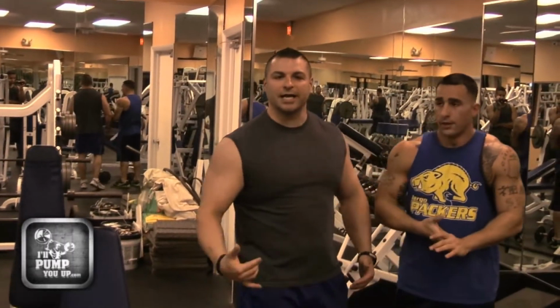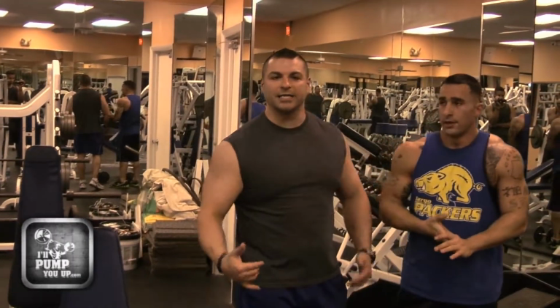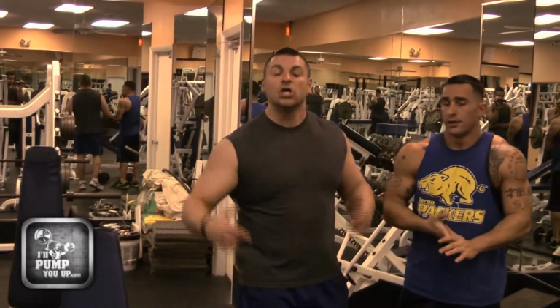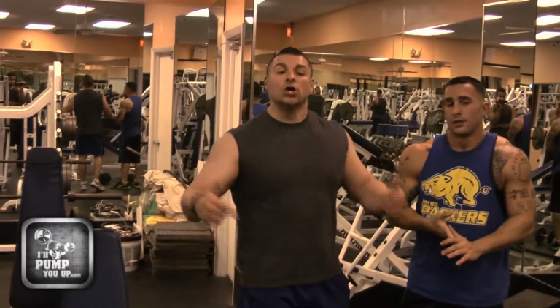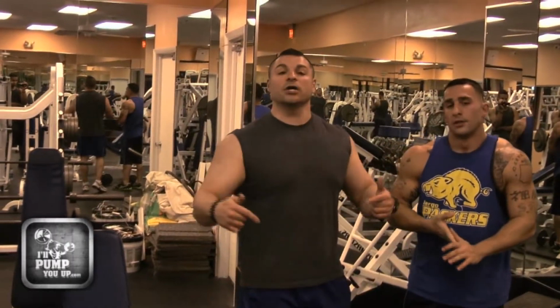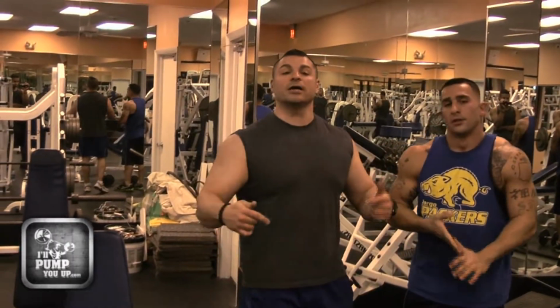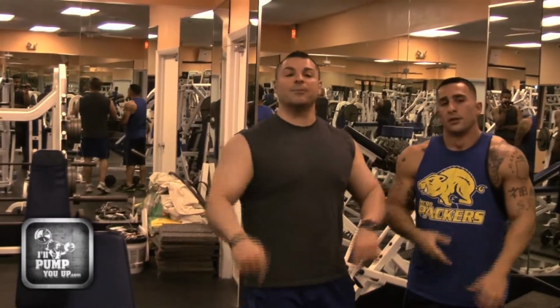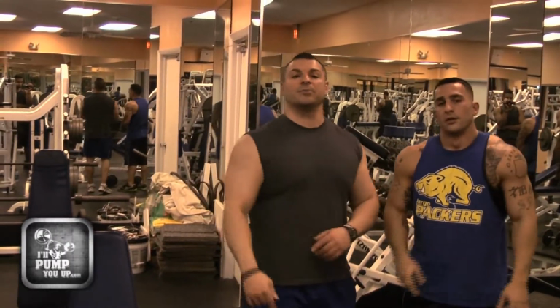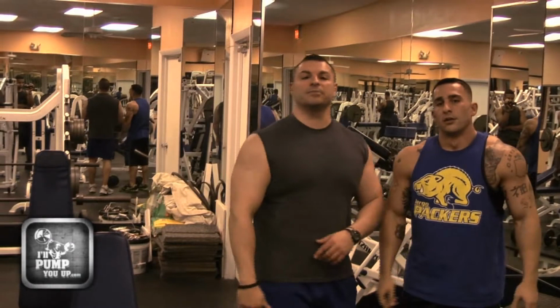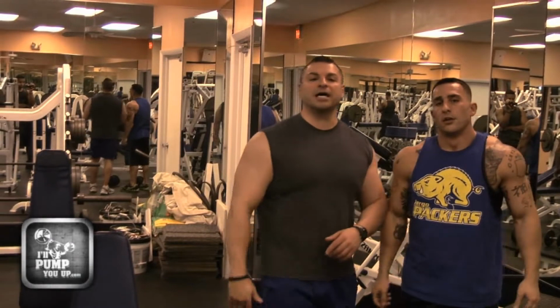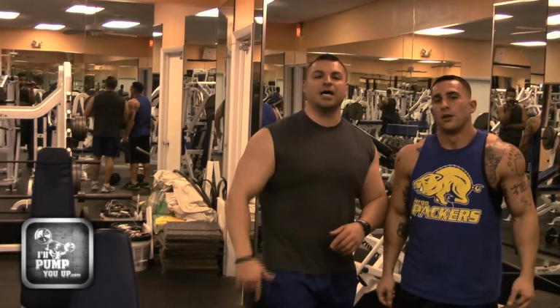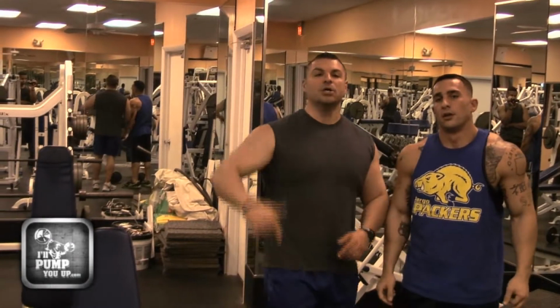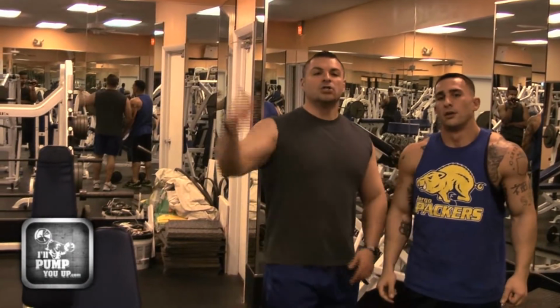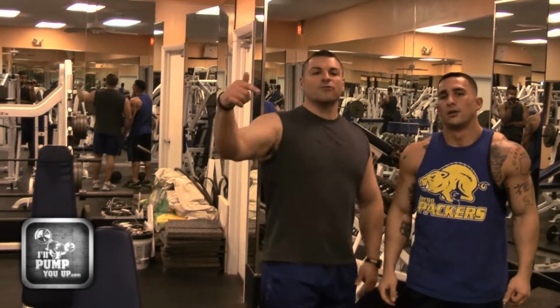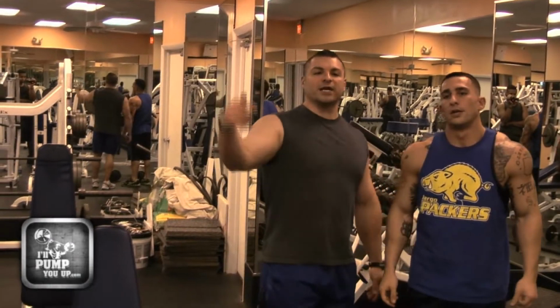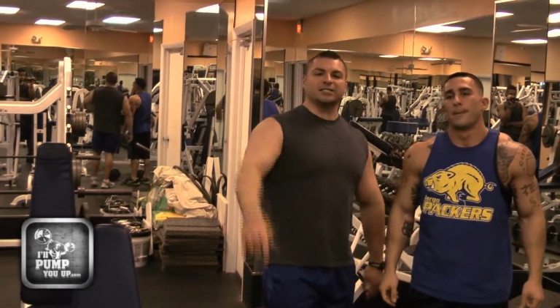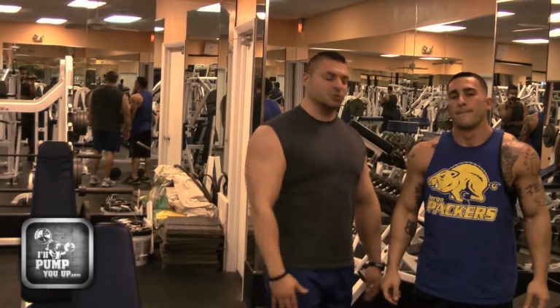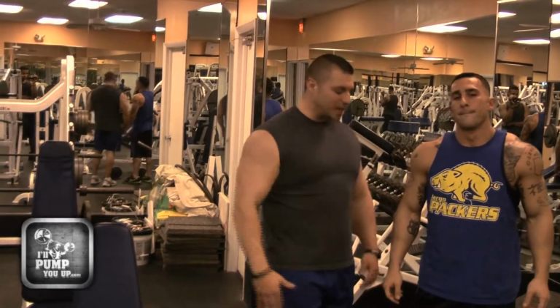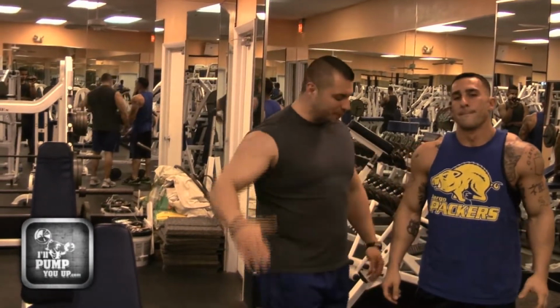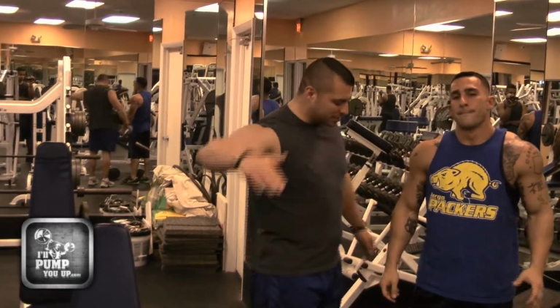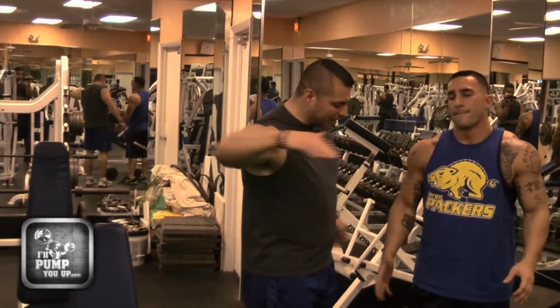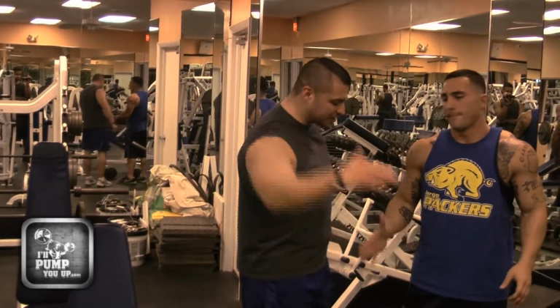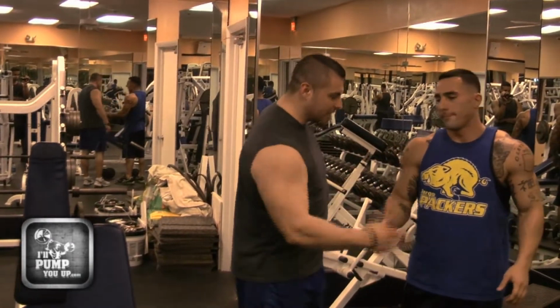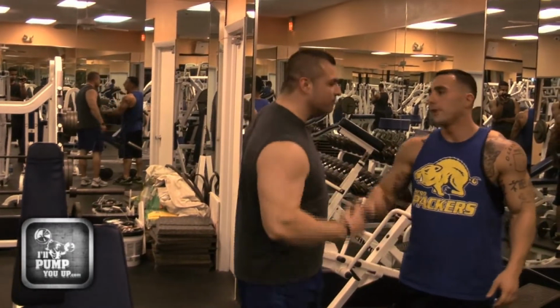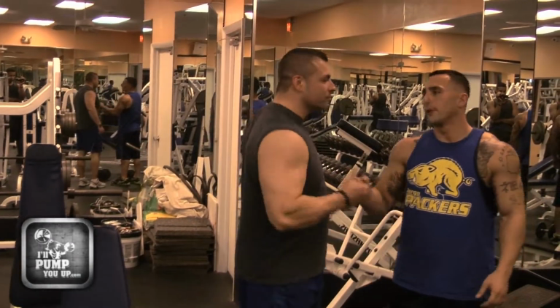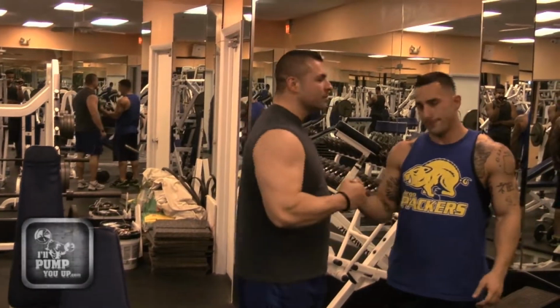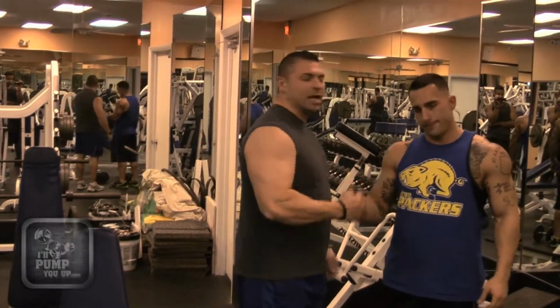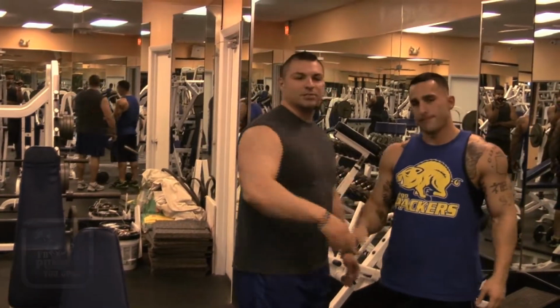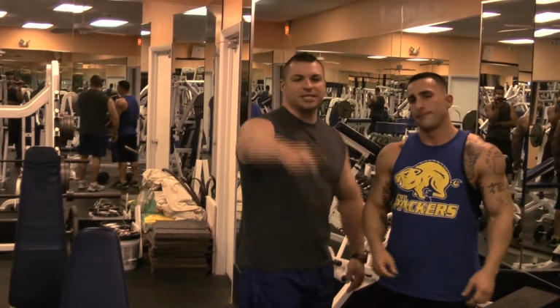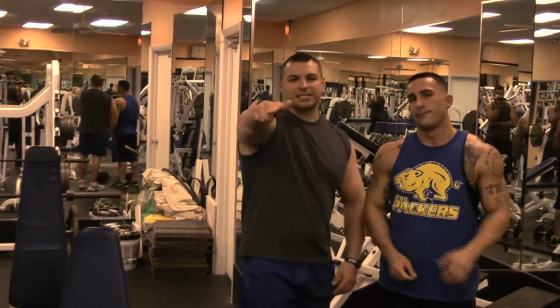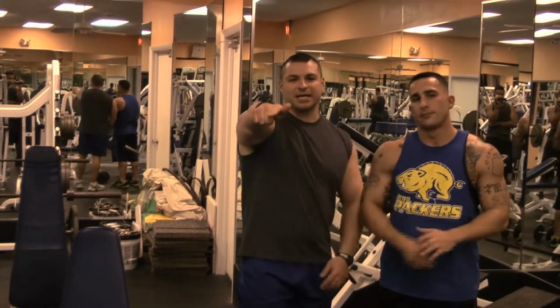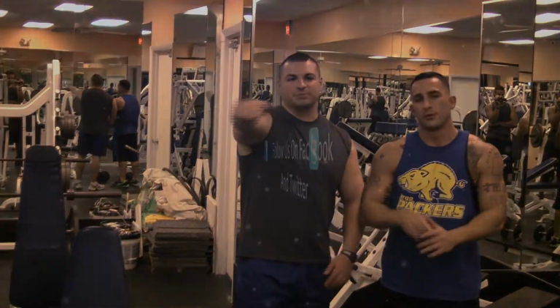Alright guys, he's already here on IllPumpYouUp.com. Don't forget to subscribe. Thanks a lot Steve. And we'll see you next time.